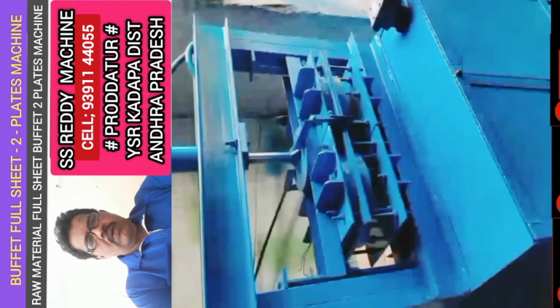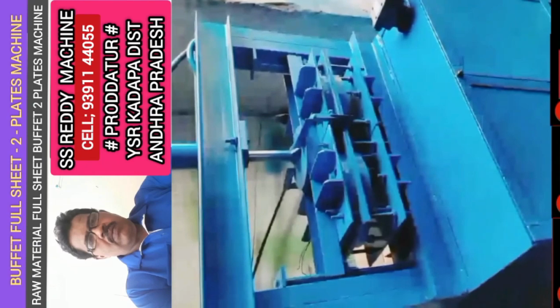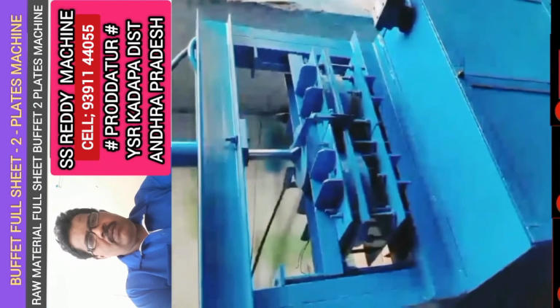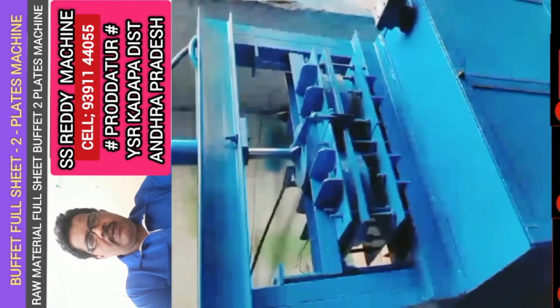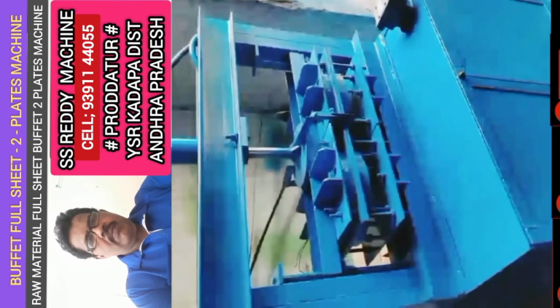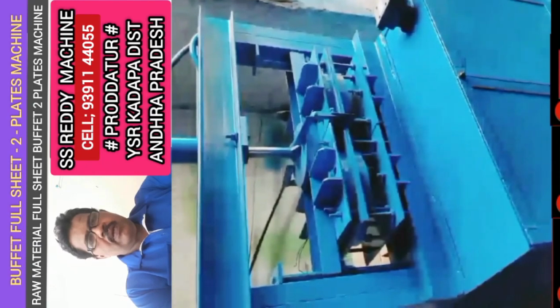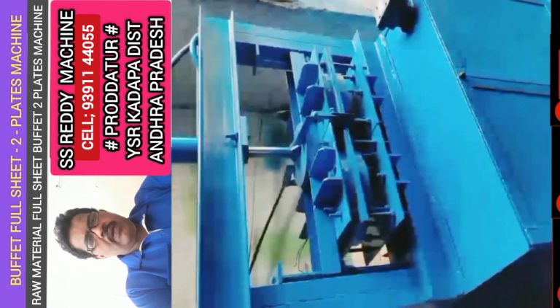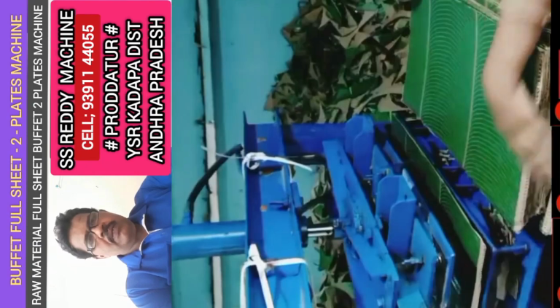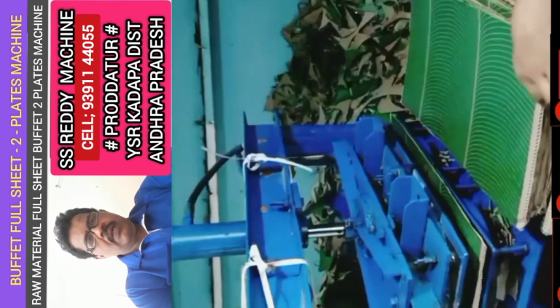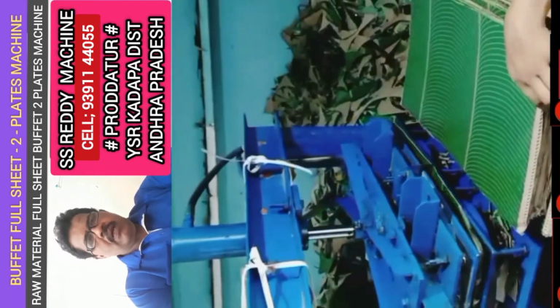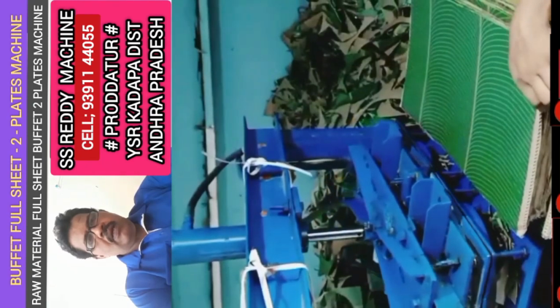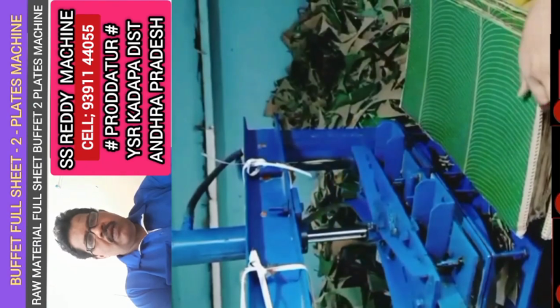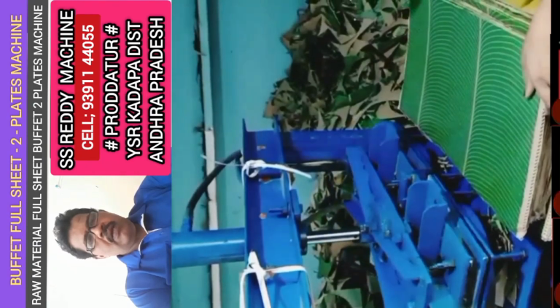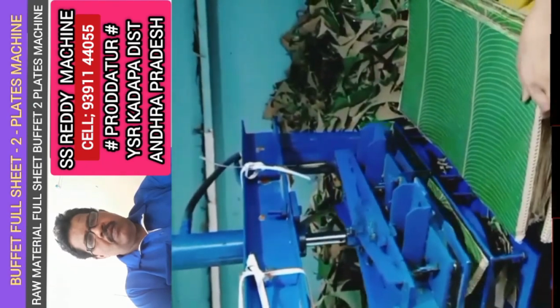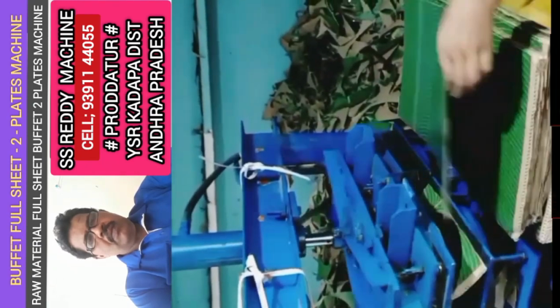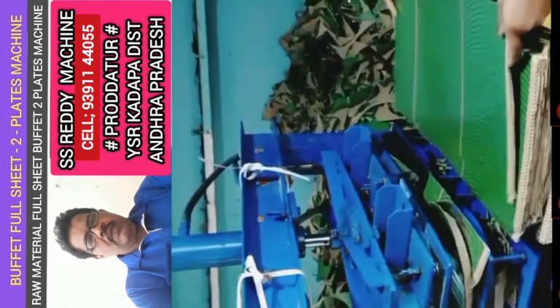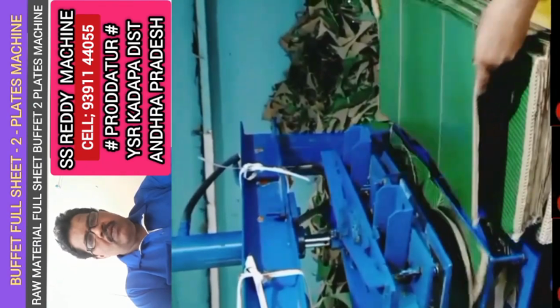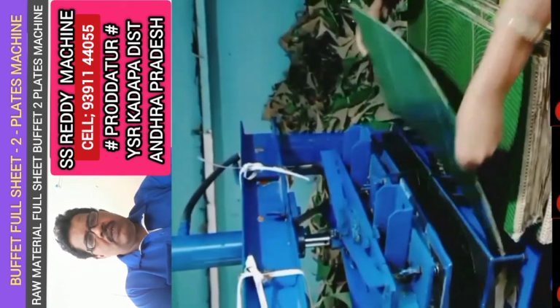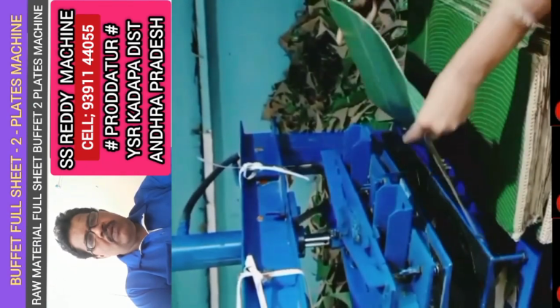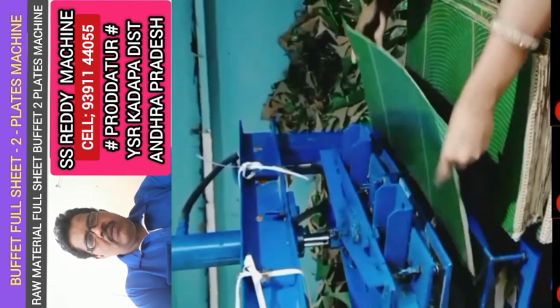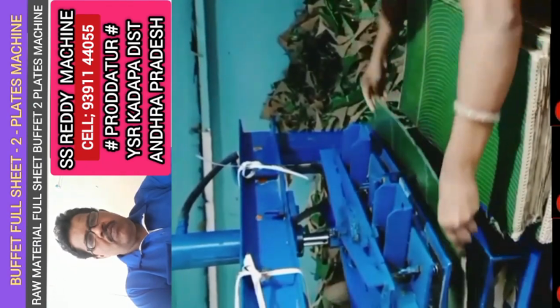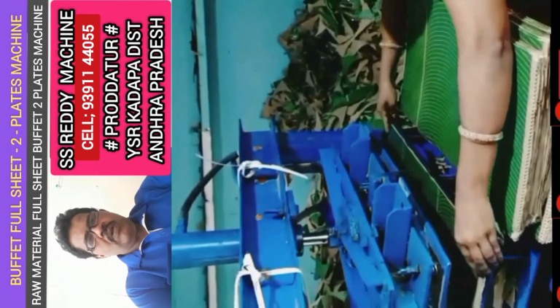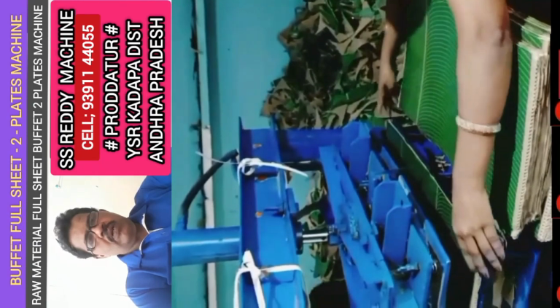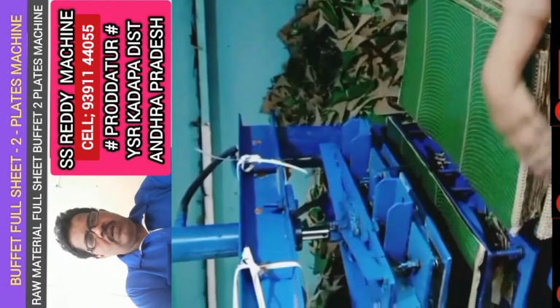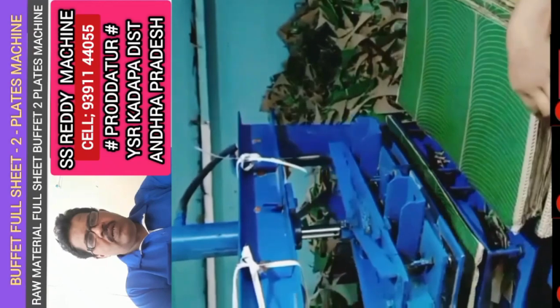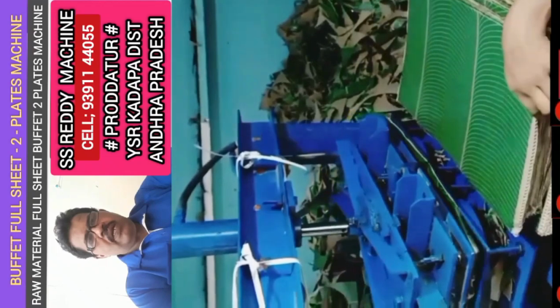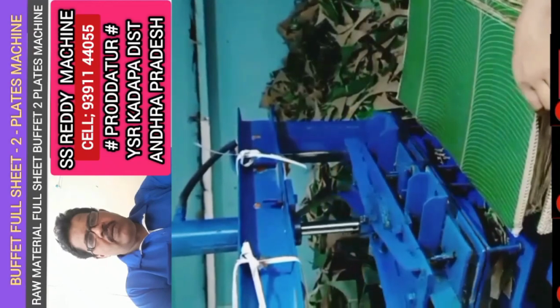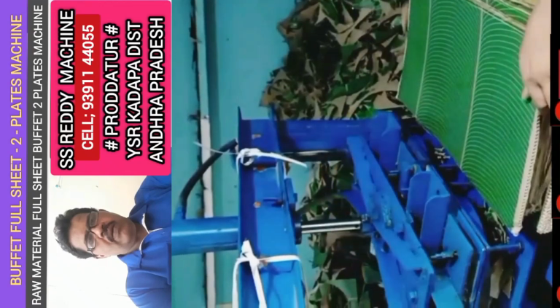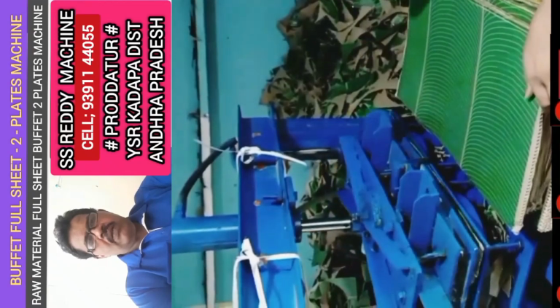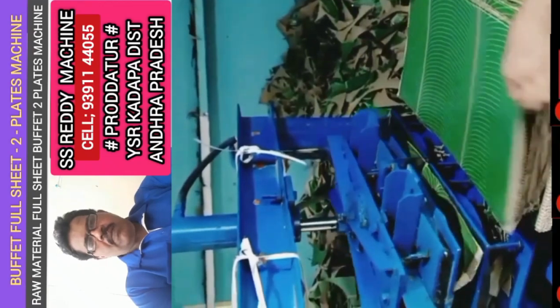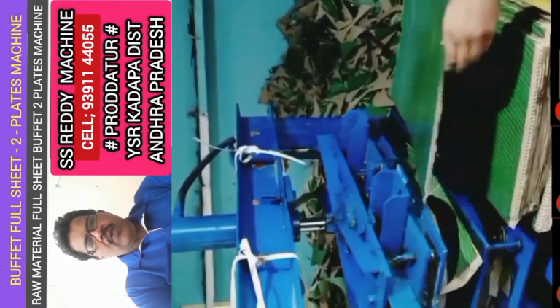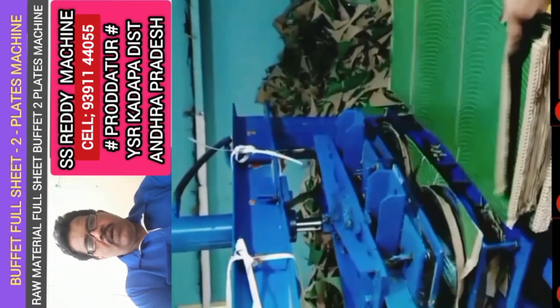Double light, buffet, full sheet, paper plate making machine. The first thing is,